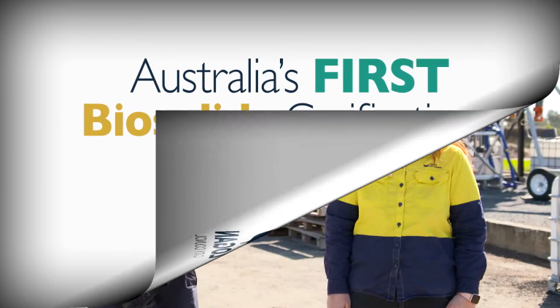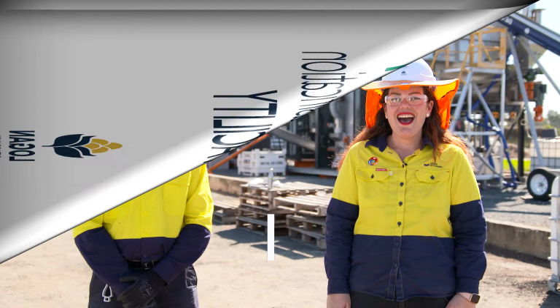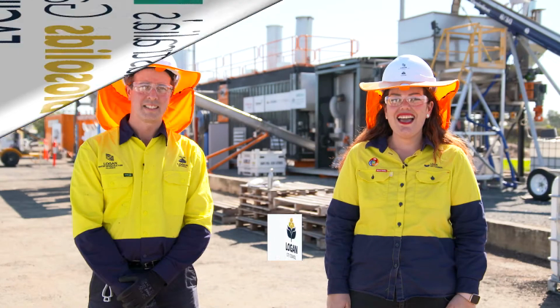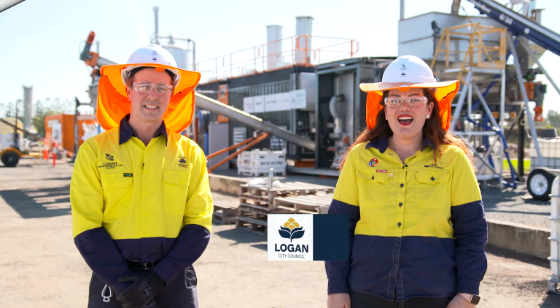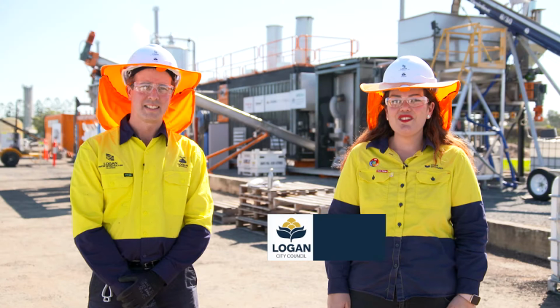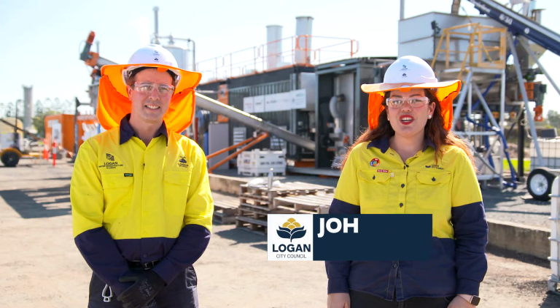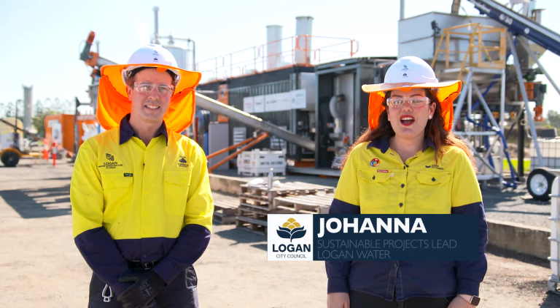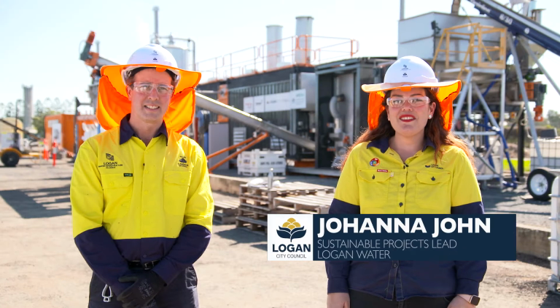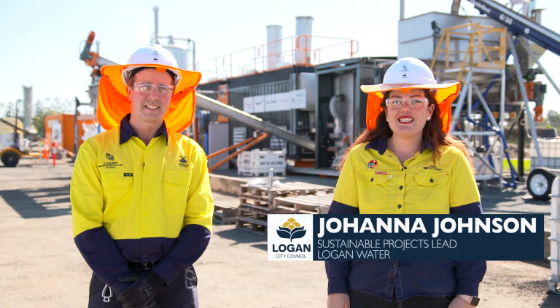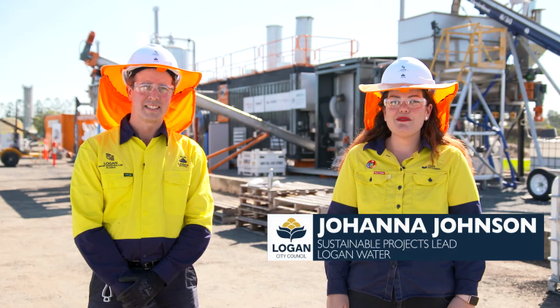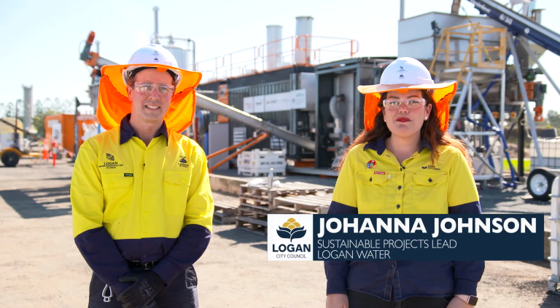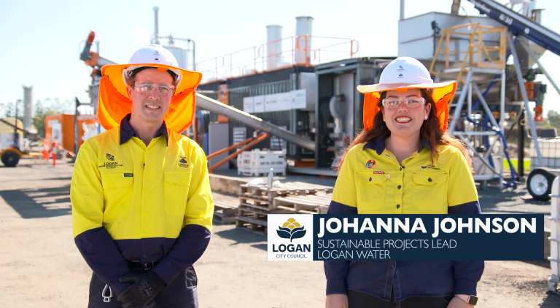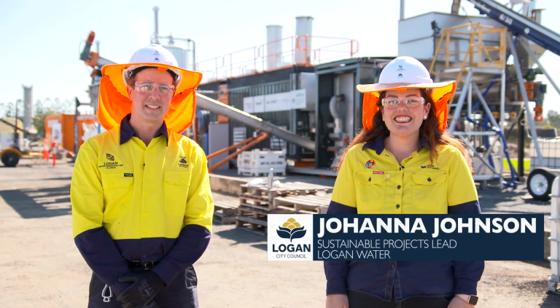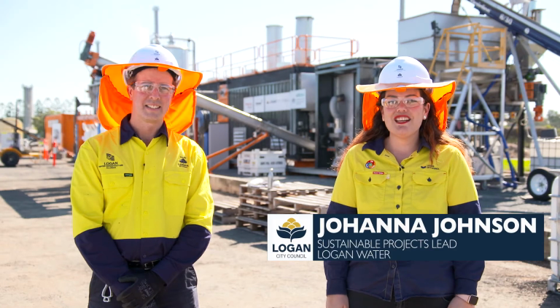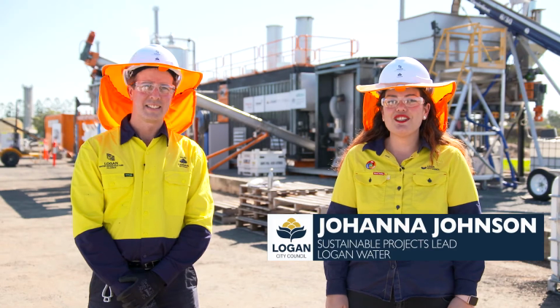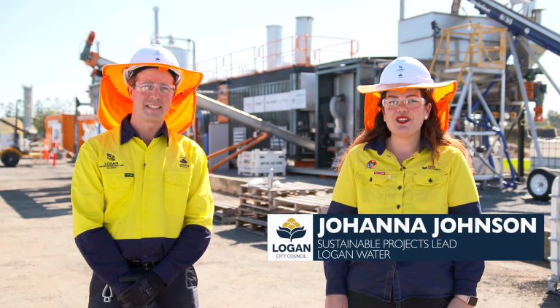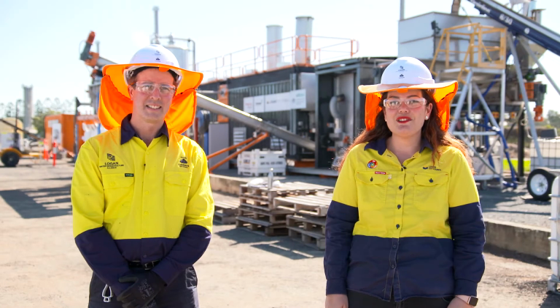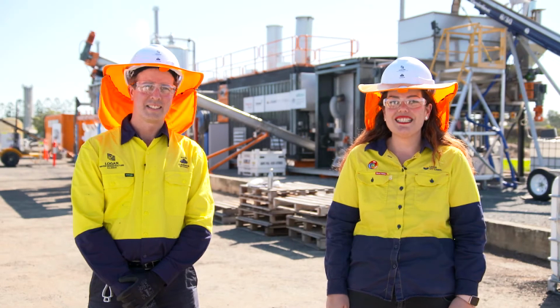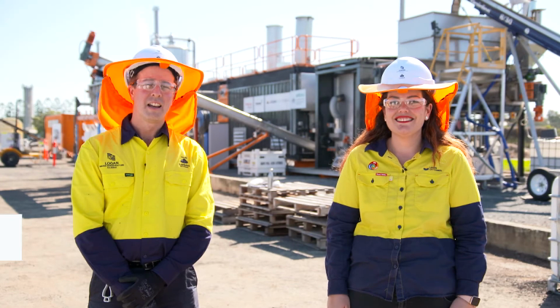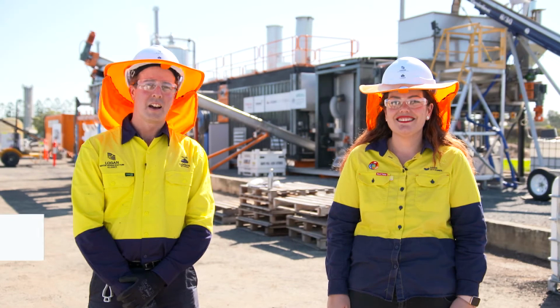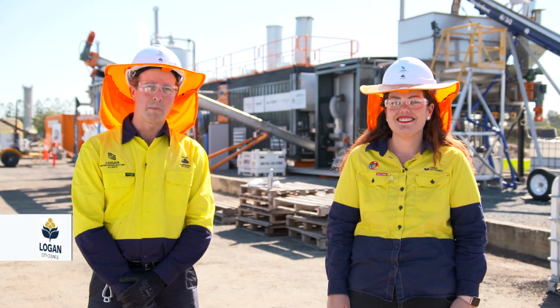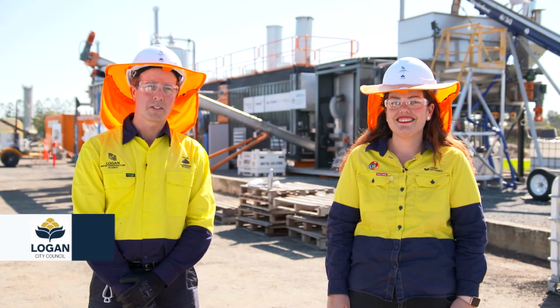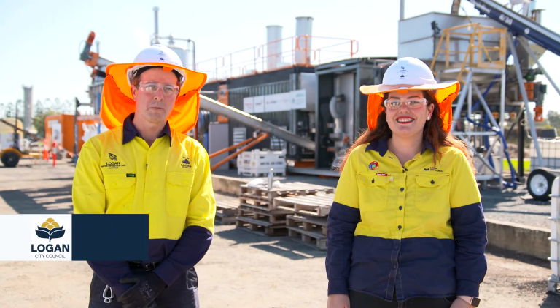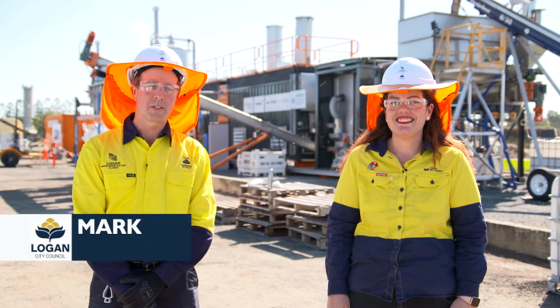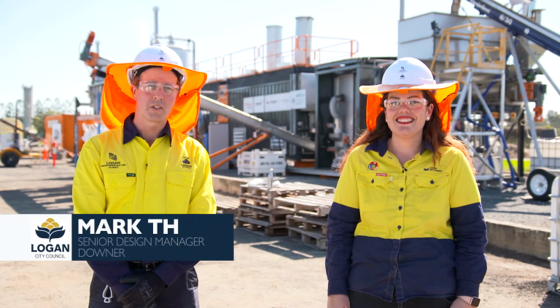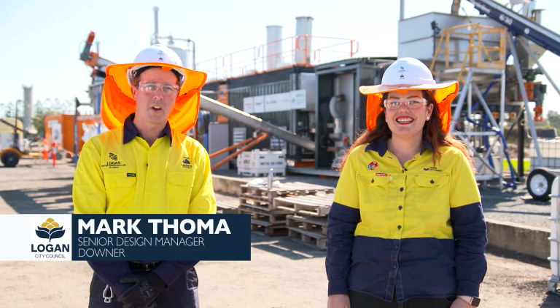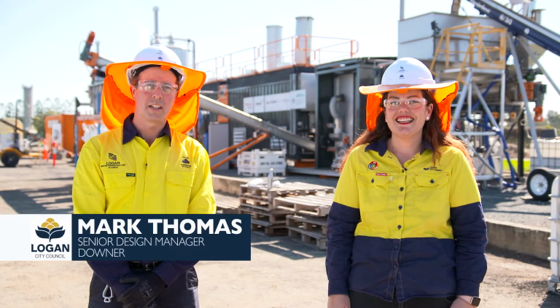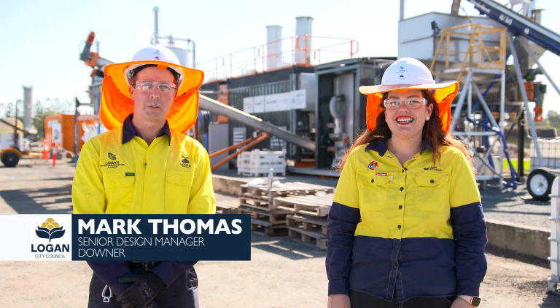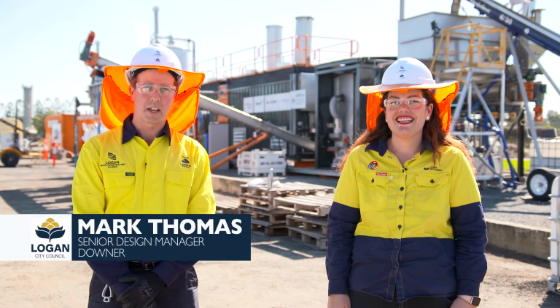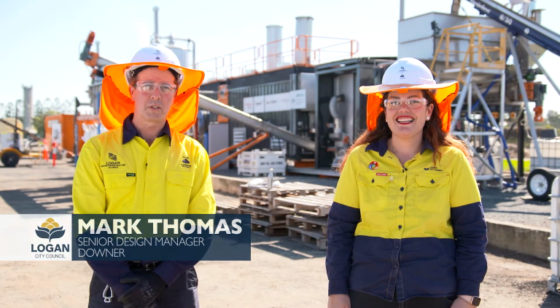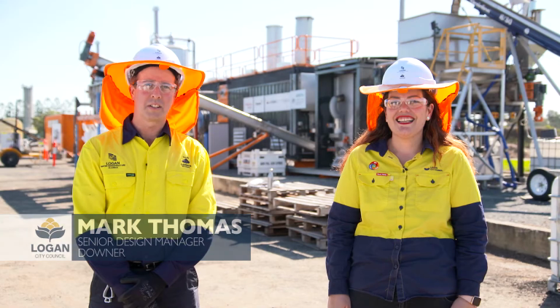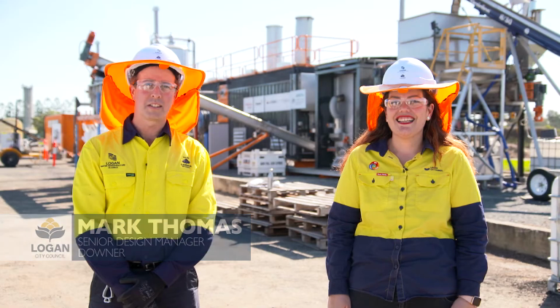Hi, I'm Jo. I'm the Sustainable Projects Lead for Logan Water. I'm Mark Thomas, the Design Lead with Downey Utilities.